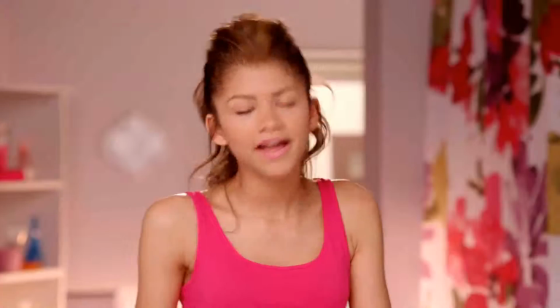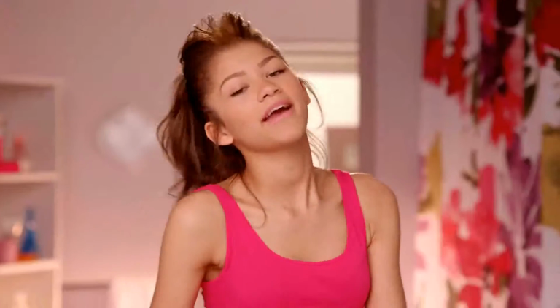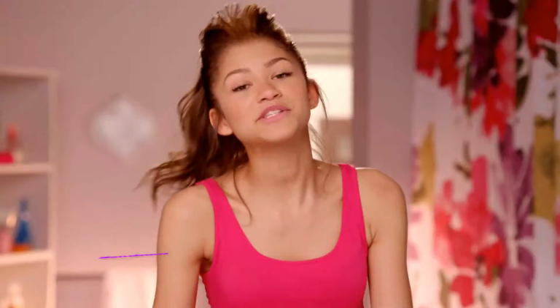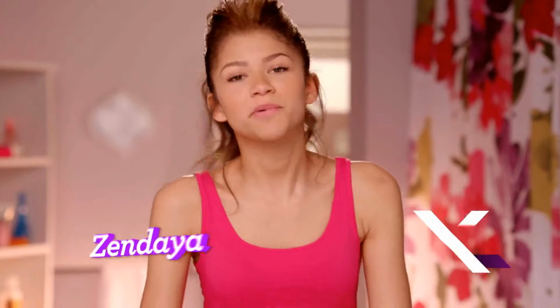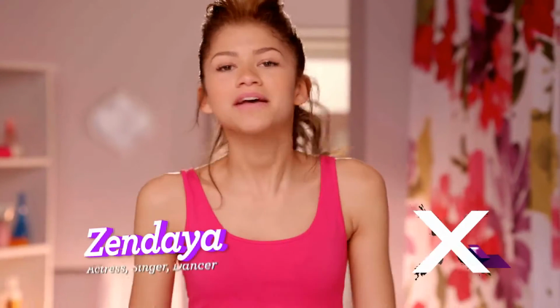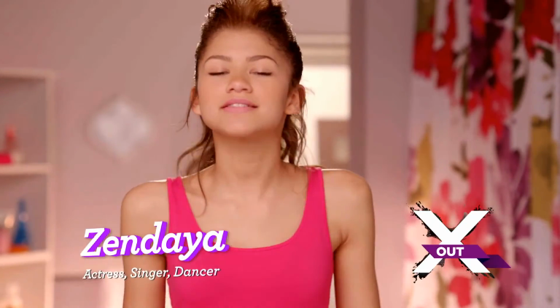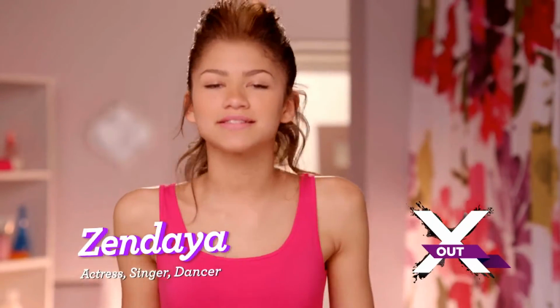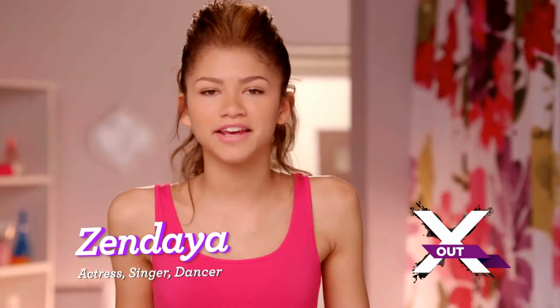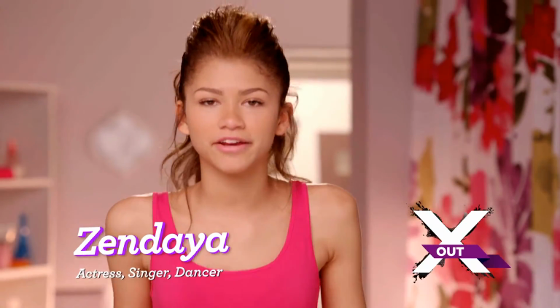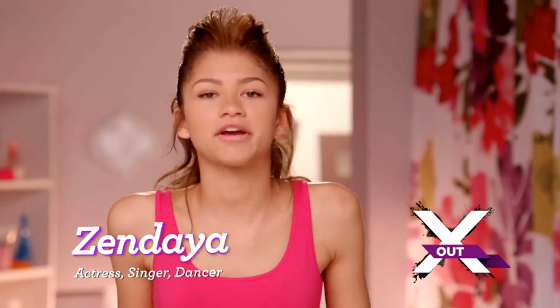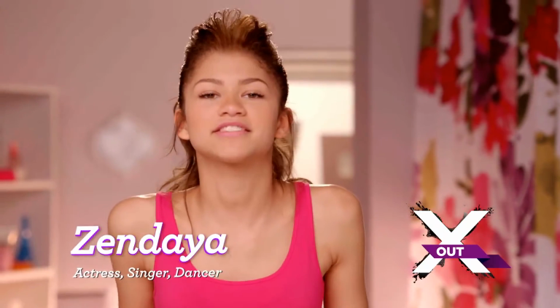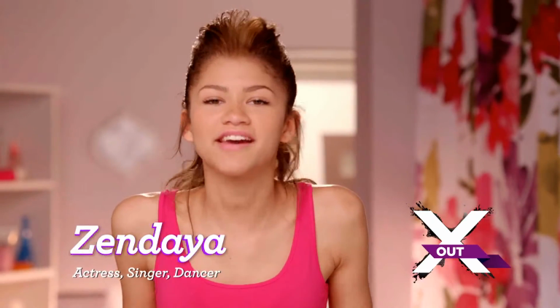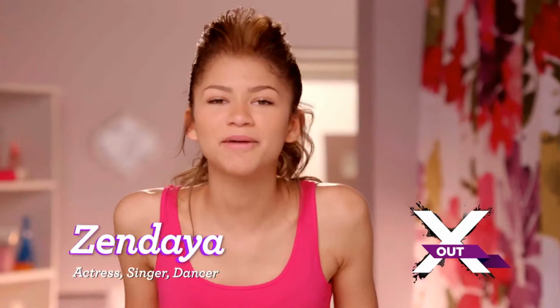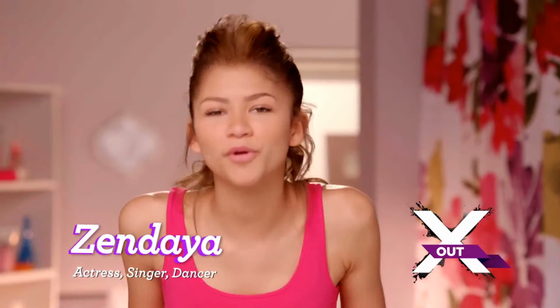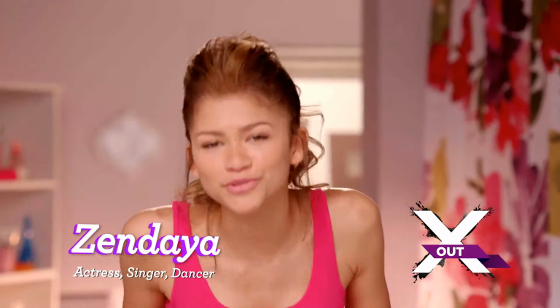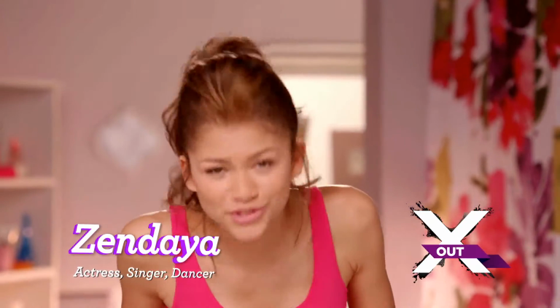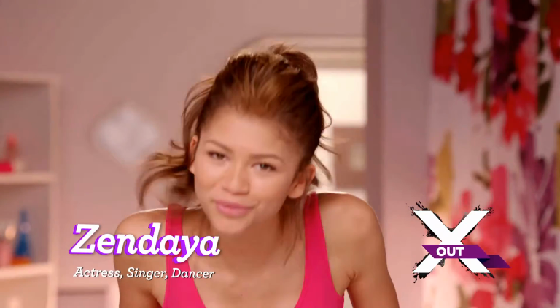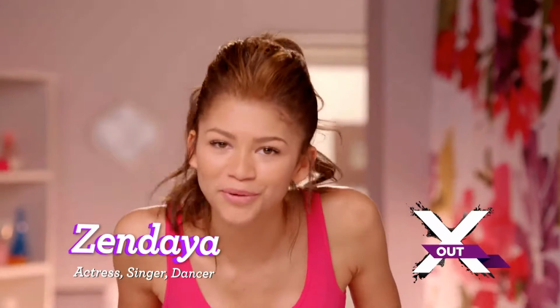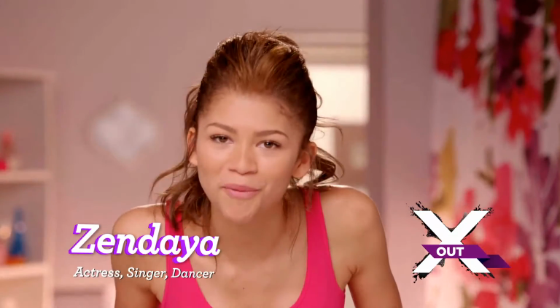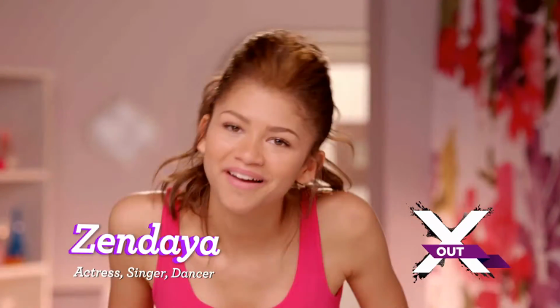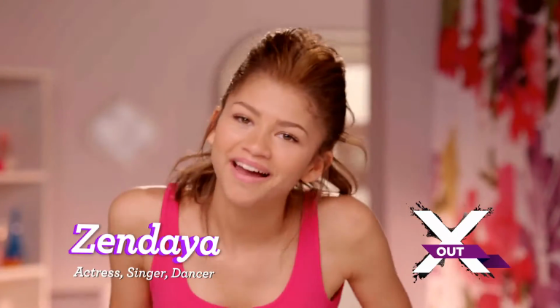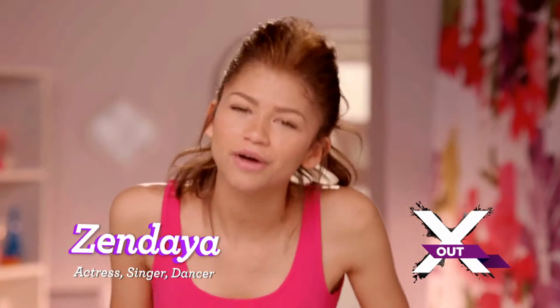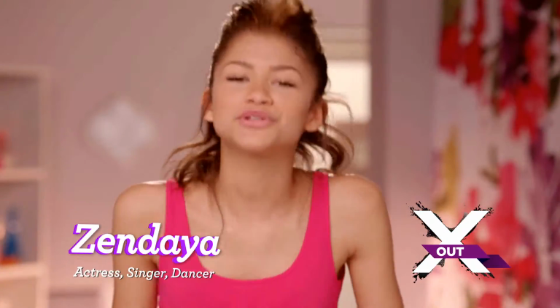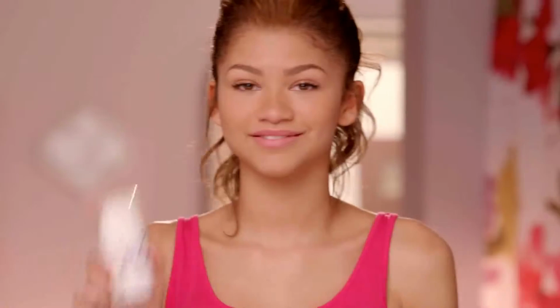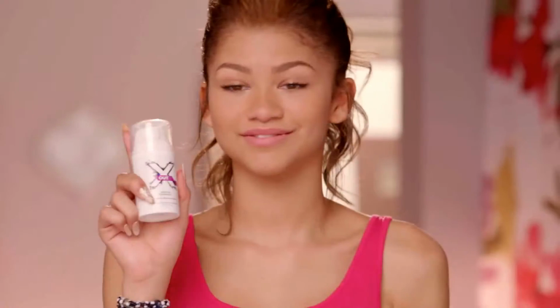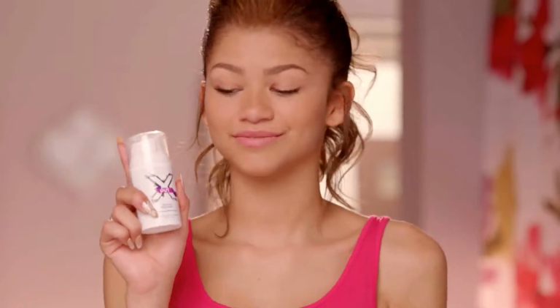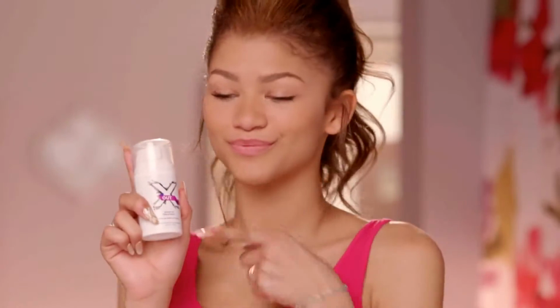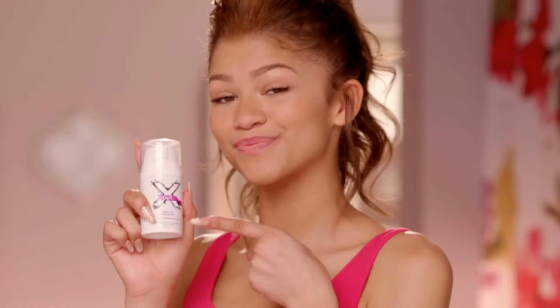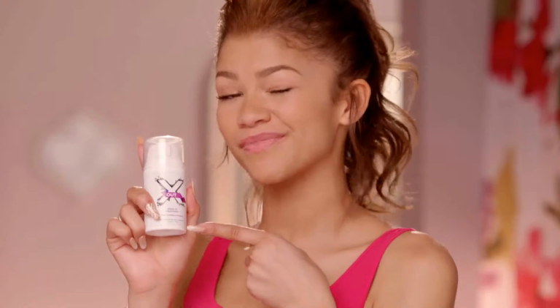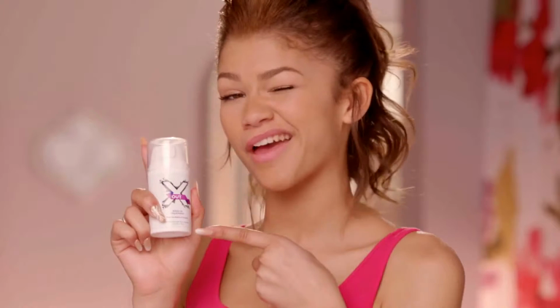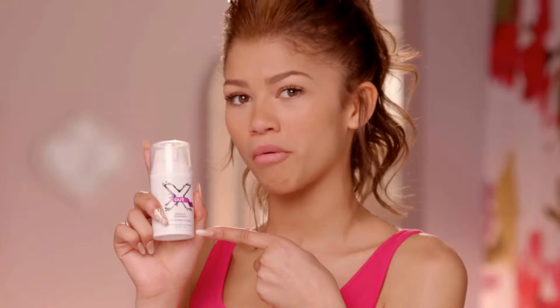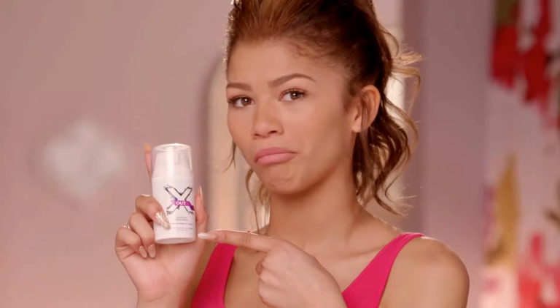Hey, what's up, guys? It's N'Day here, and today I'm going to show you how to use X-Out Wash-In Treatment.